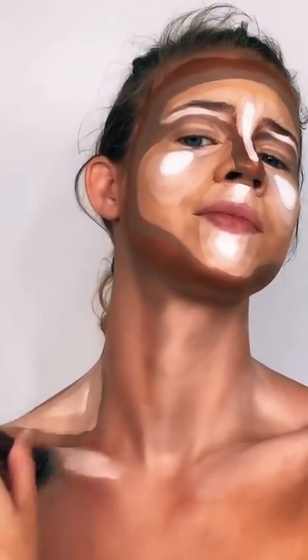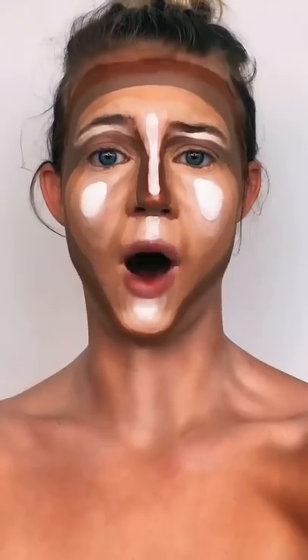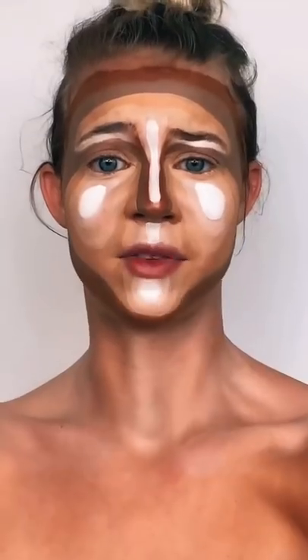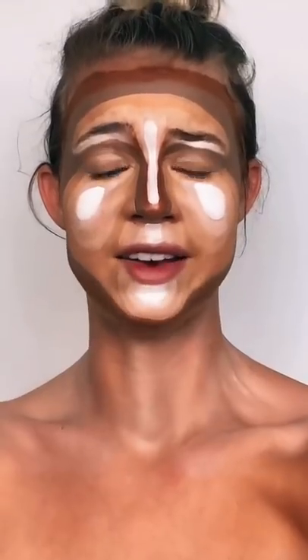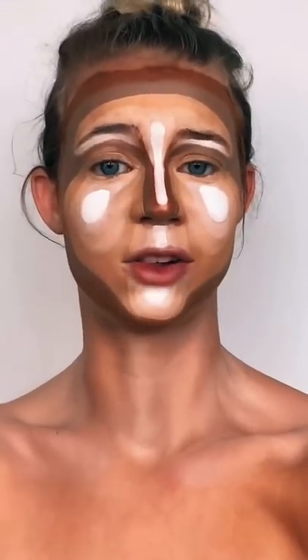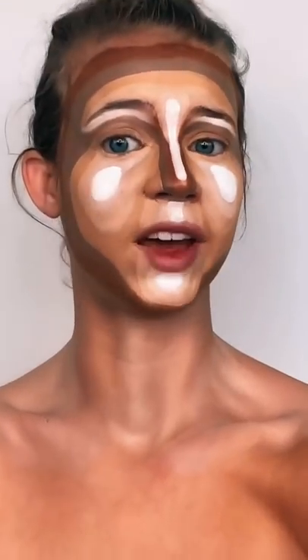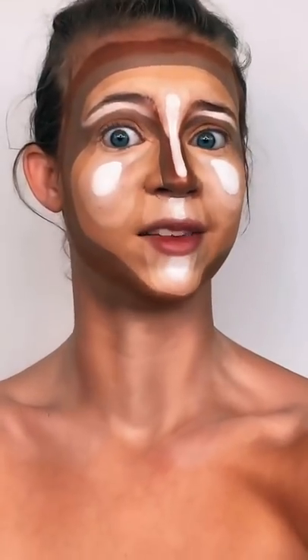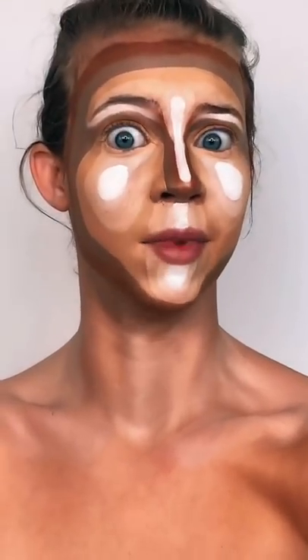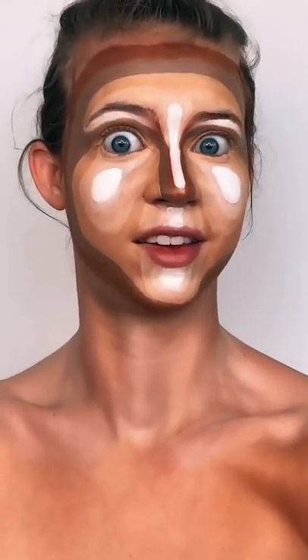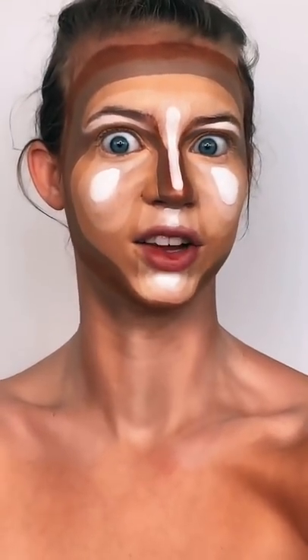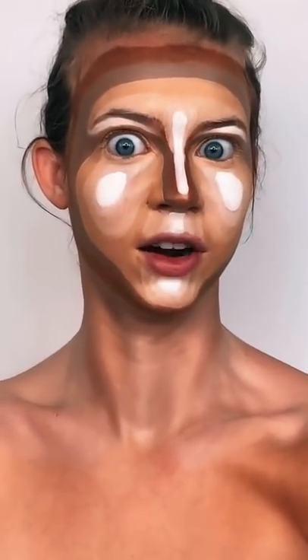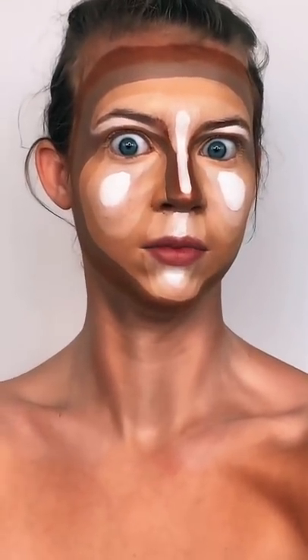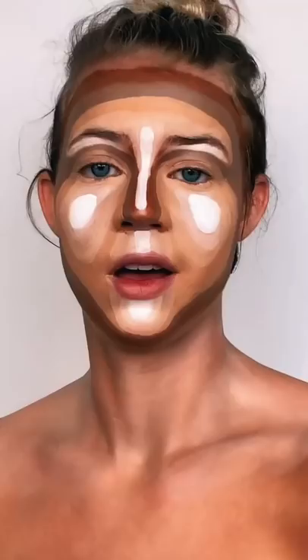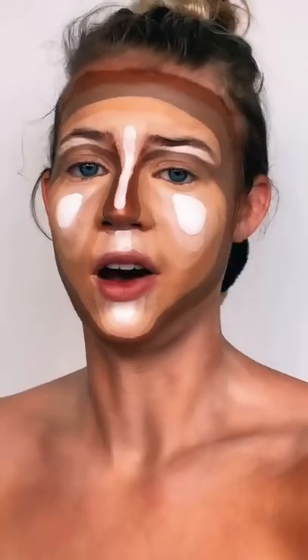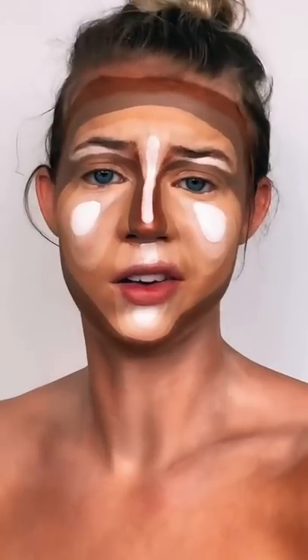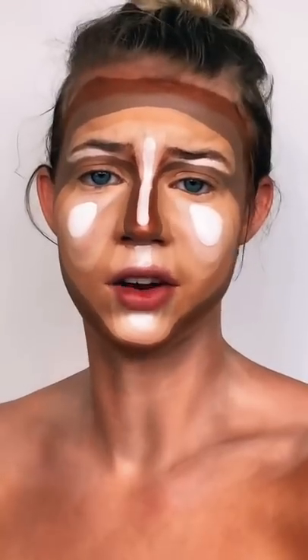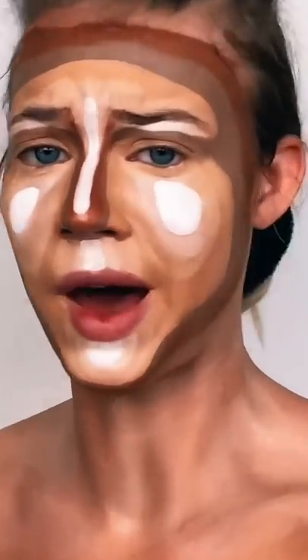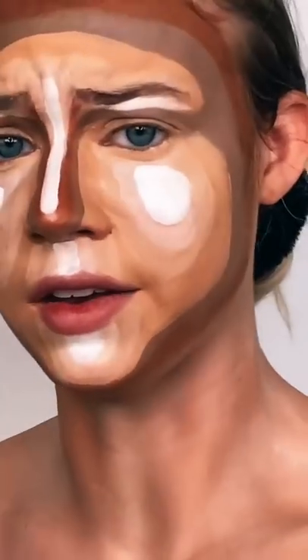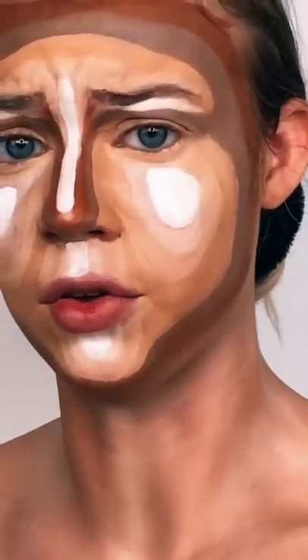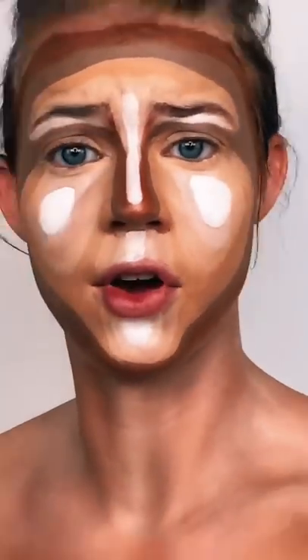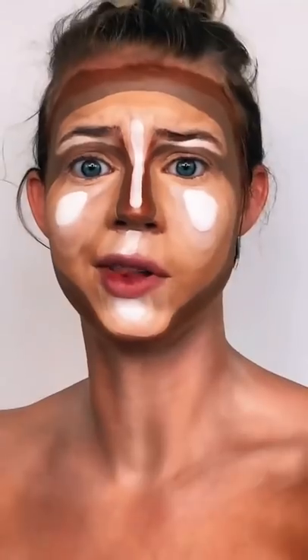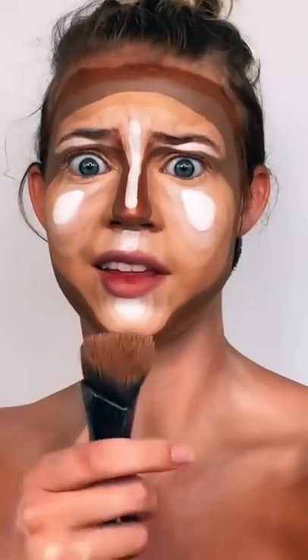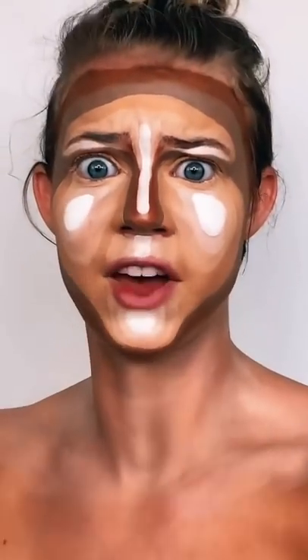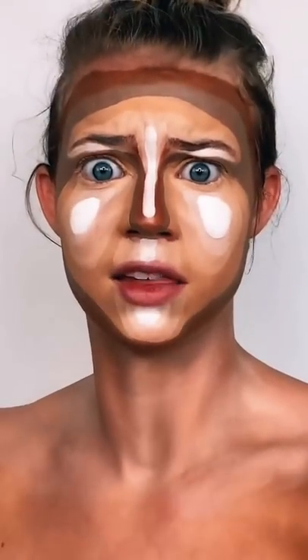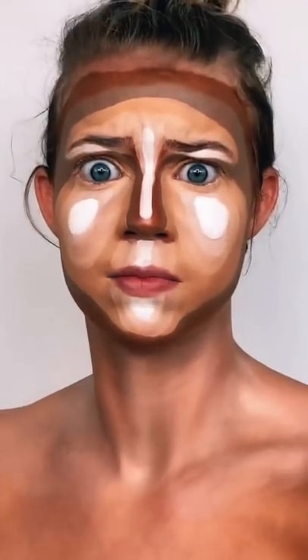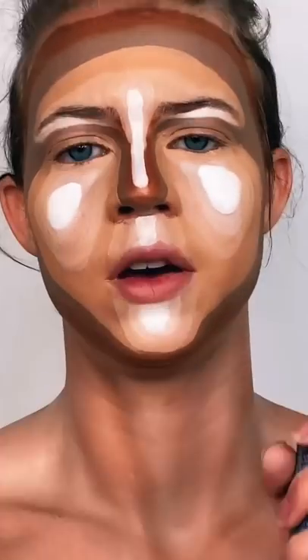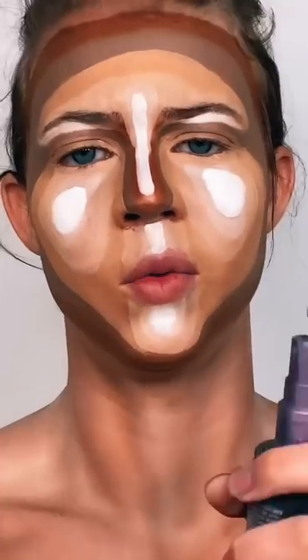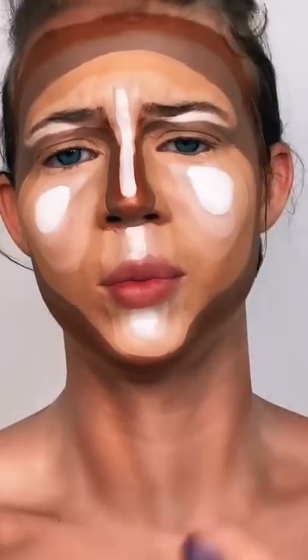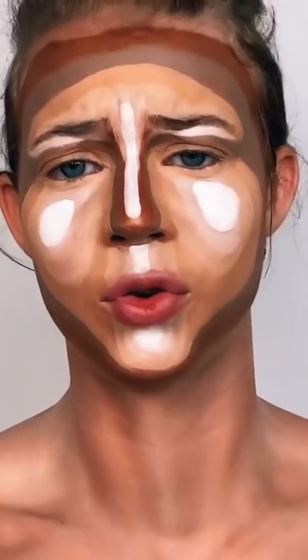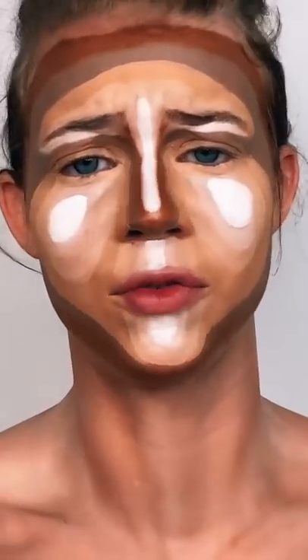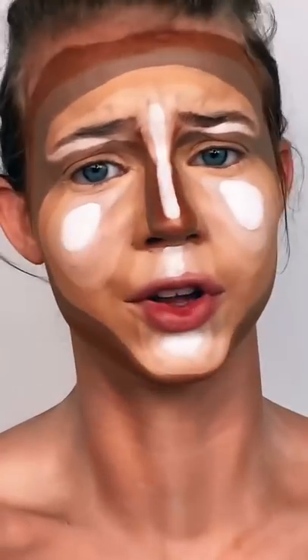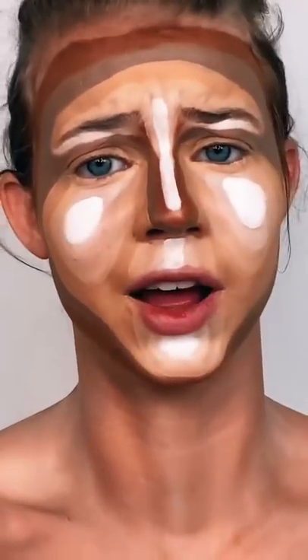Why does my neck look like it's muscular? Honestly, not mad at it though. So let's hit the face — one more squirt for good luck.